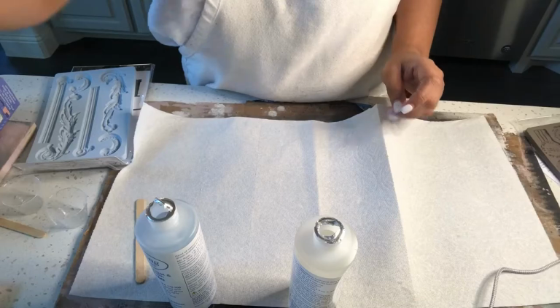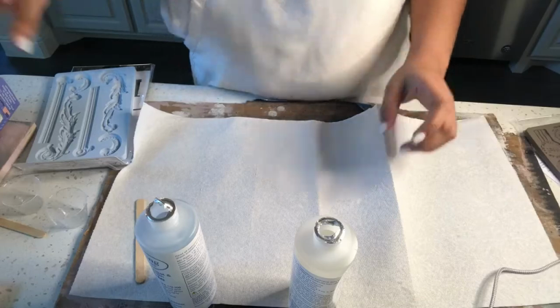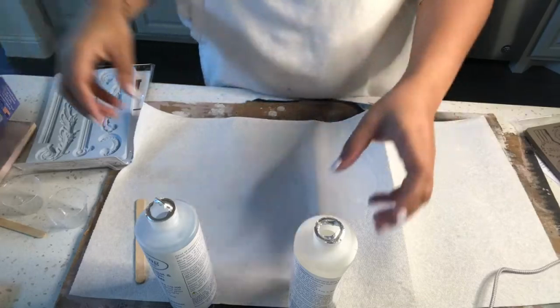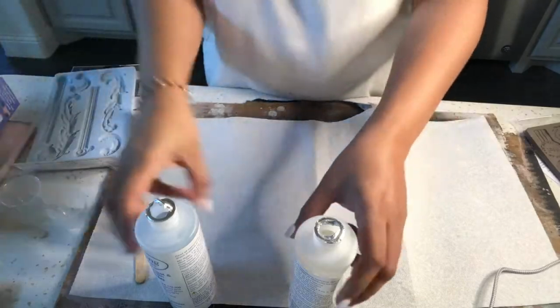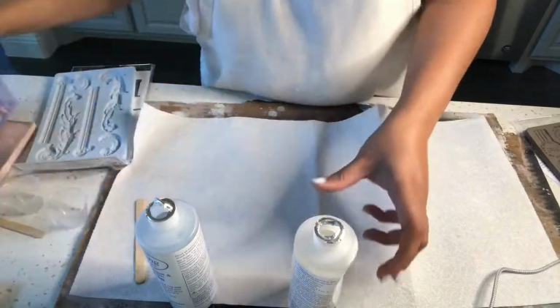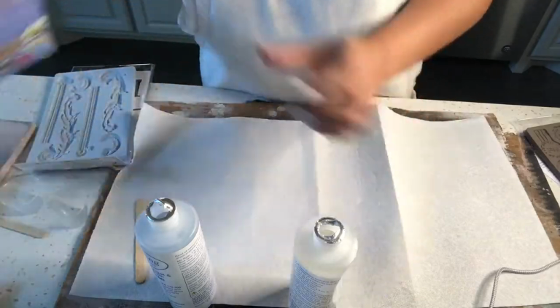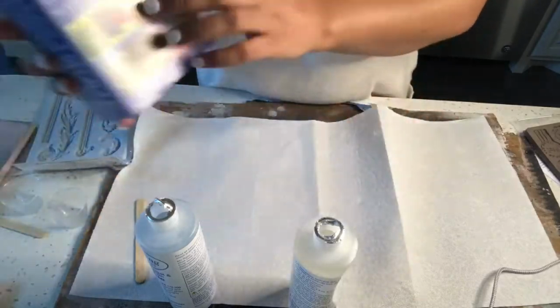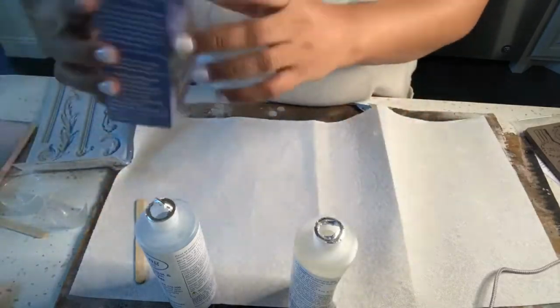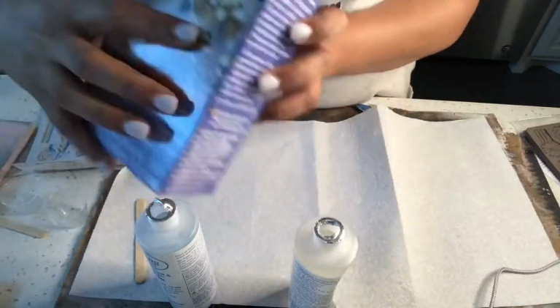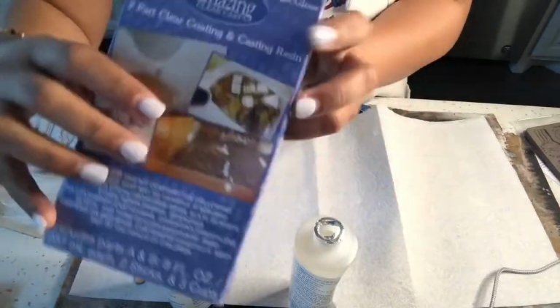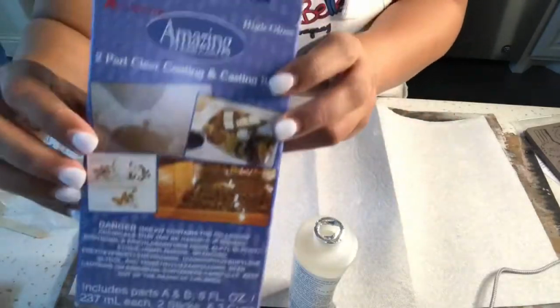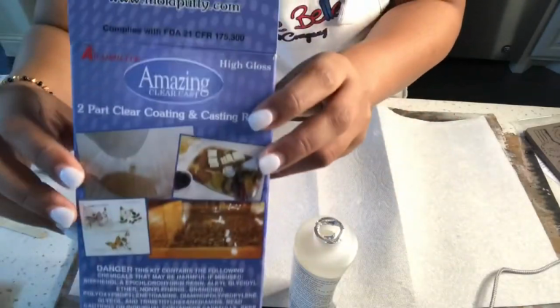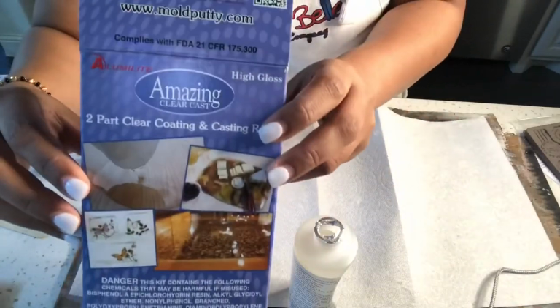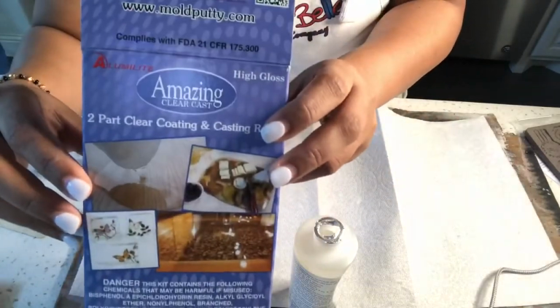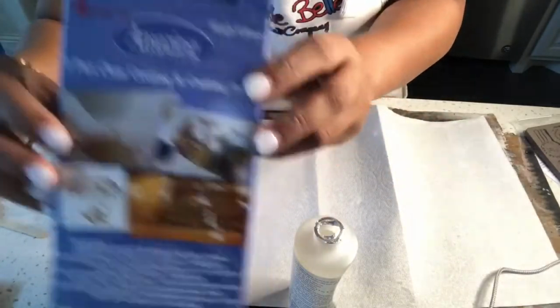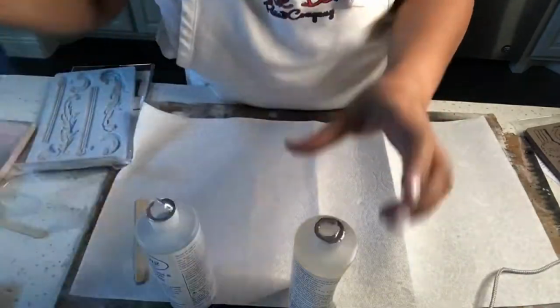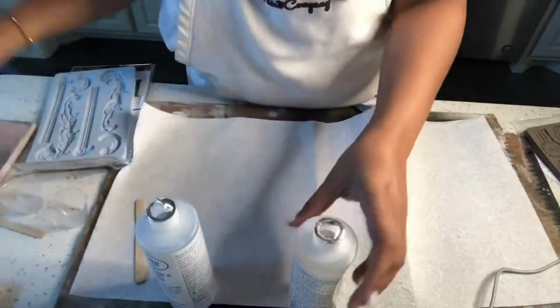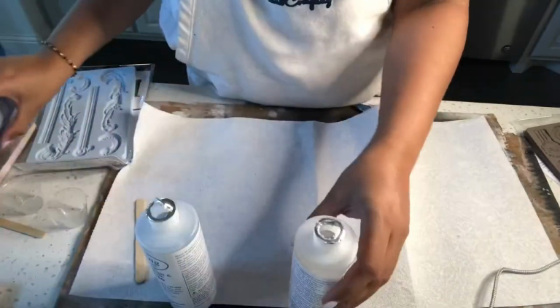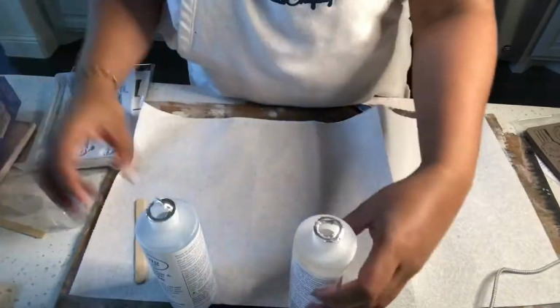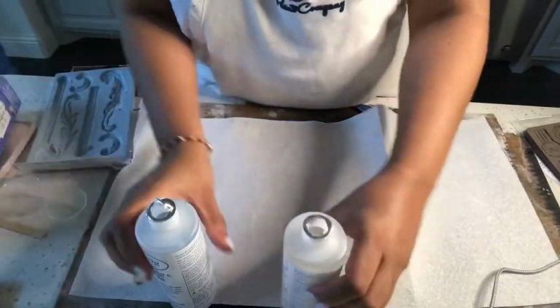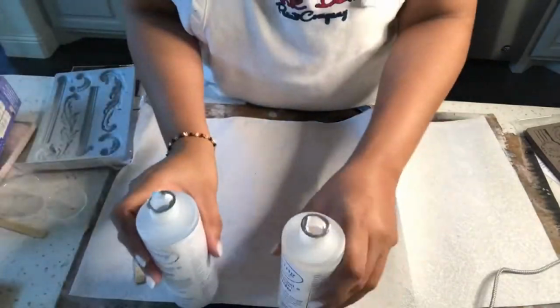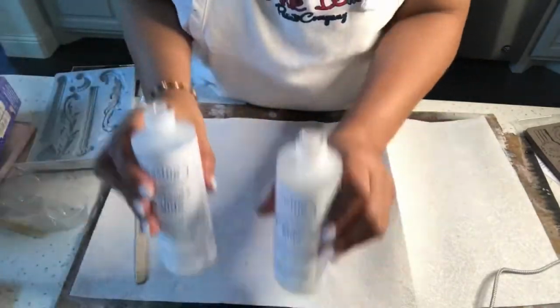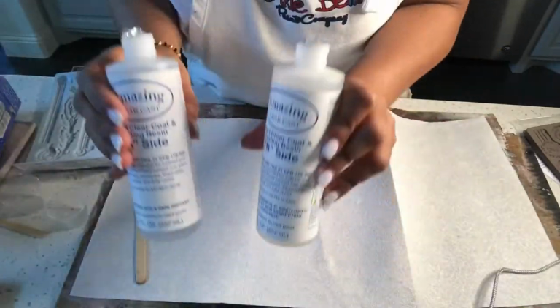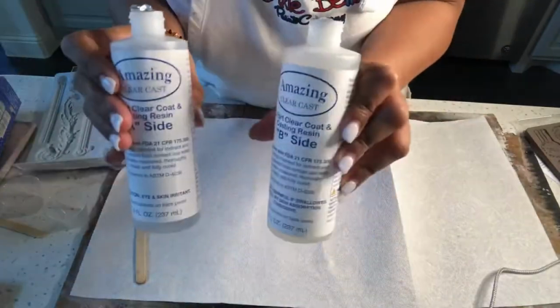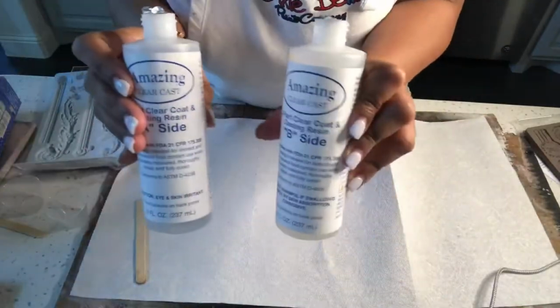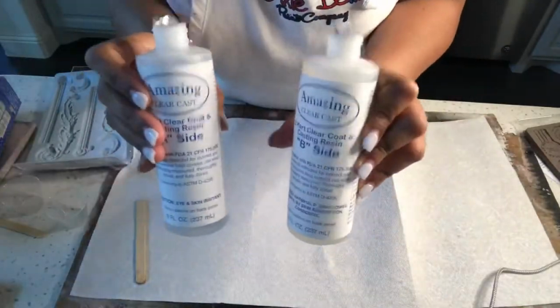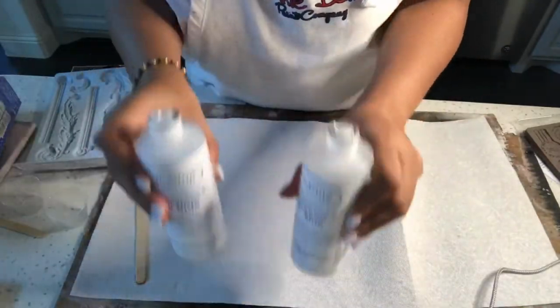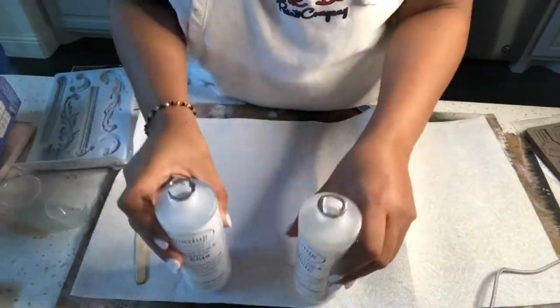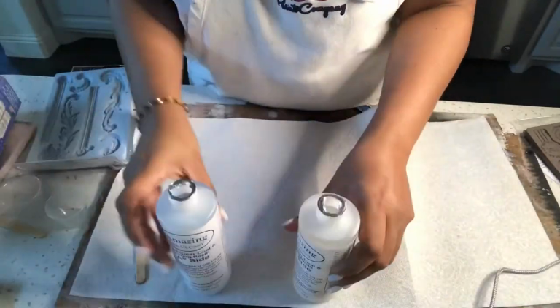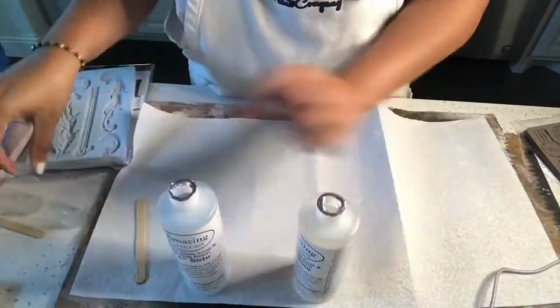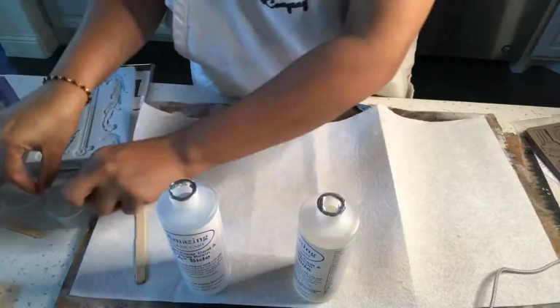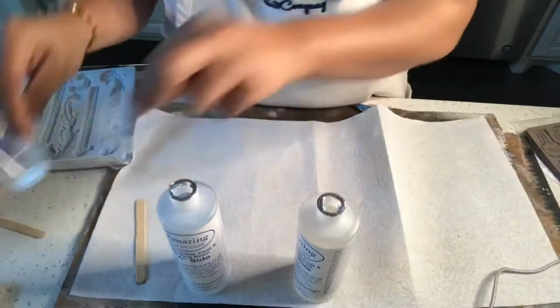In this video I'm showing you how to make resin molds. I'm using Amazing Clear Cast to make the molds.